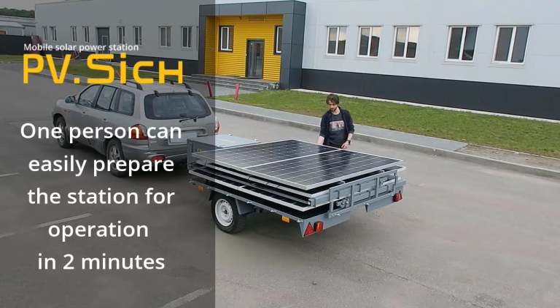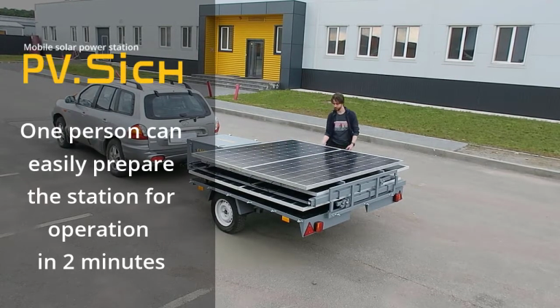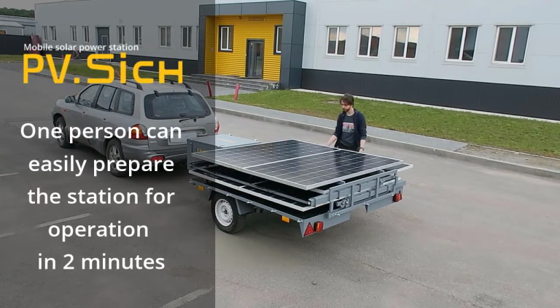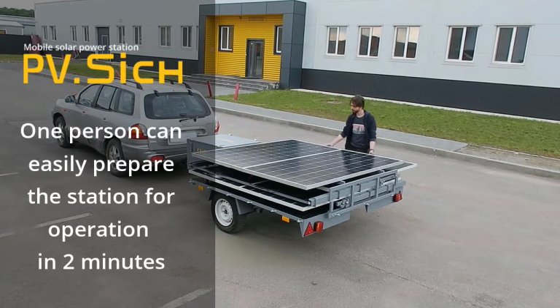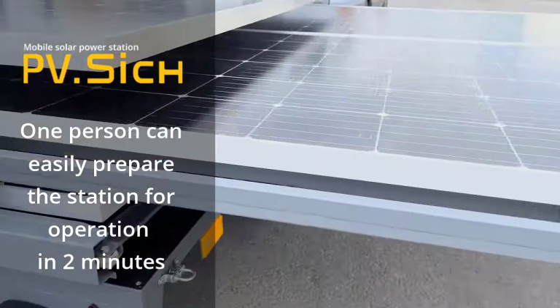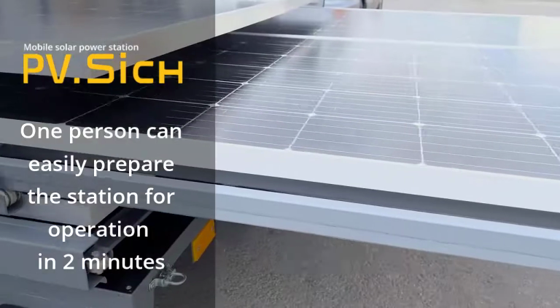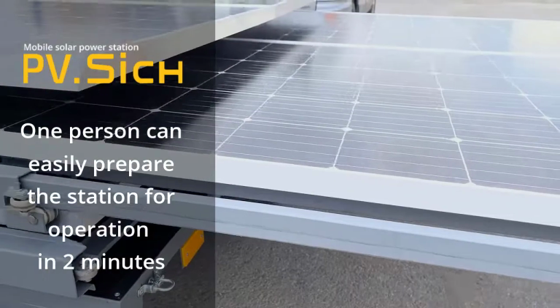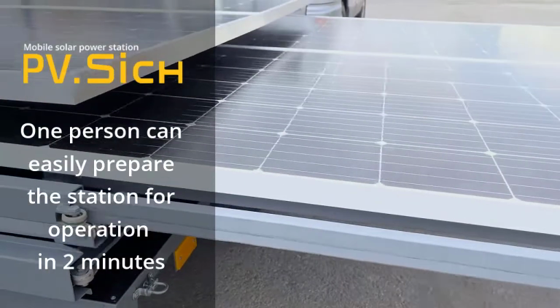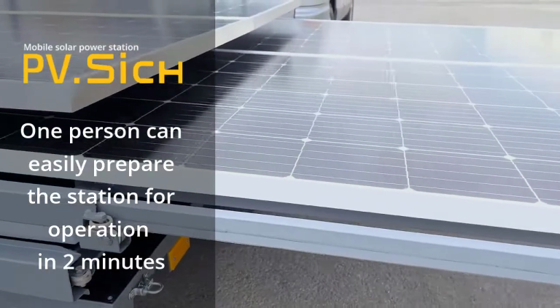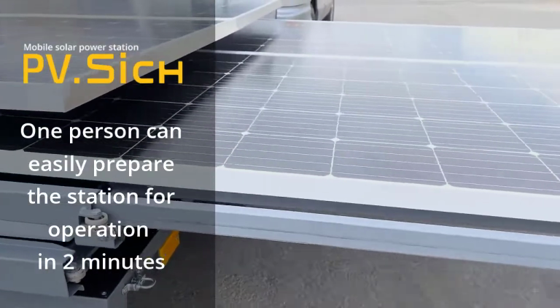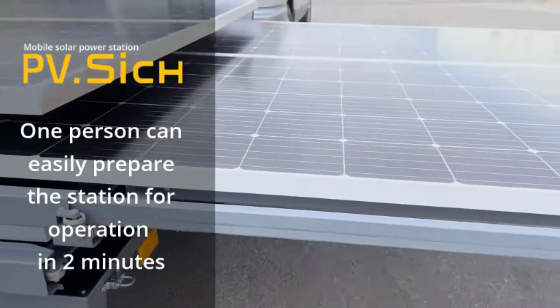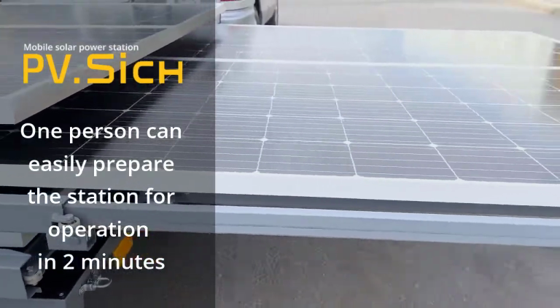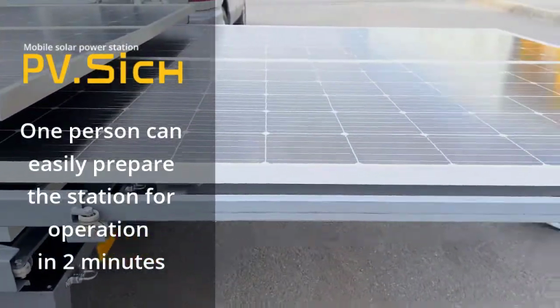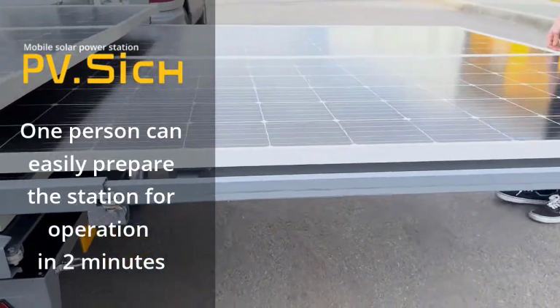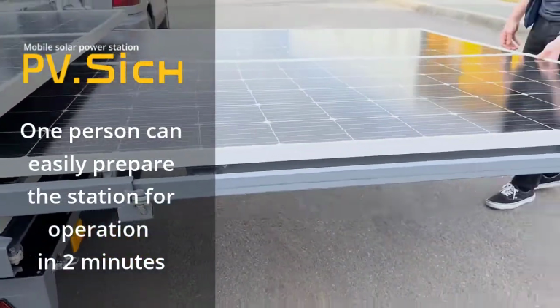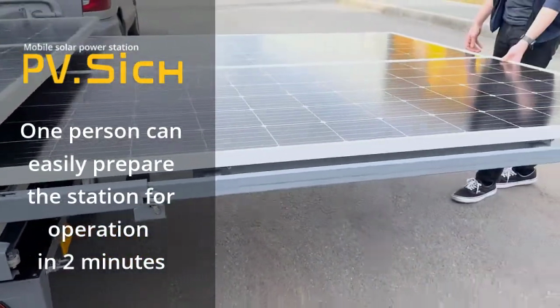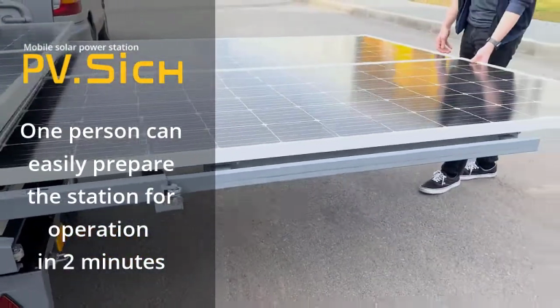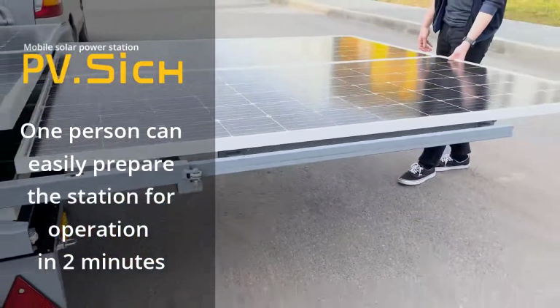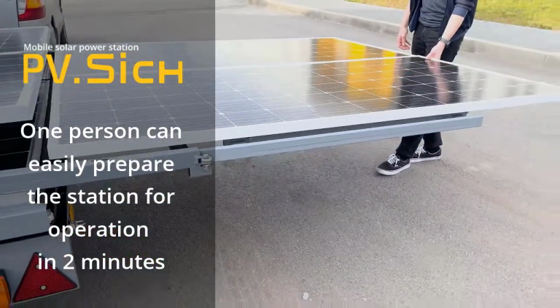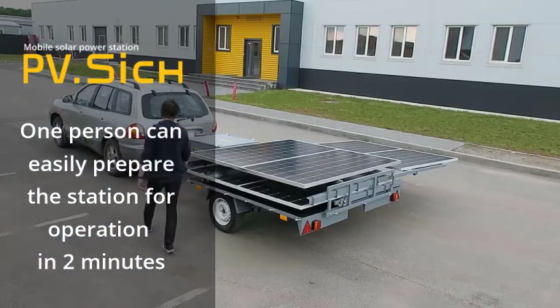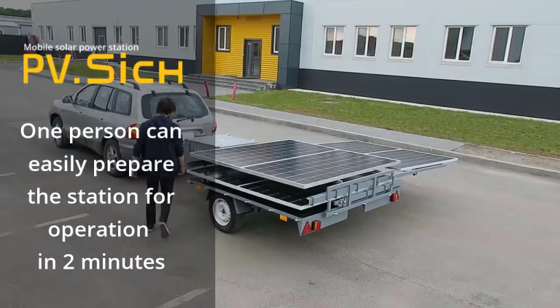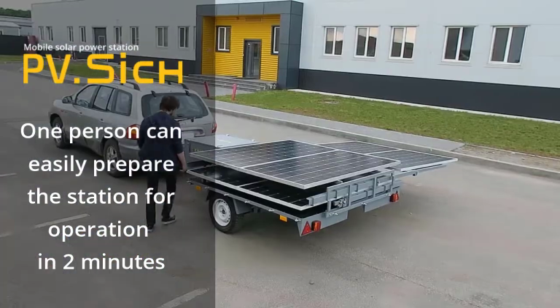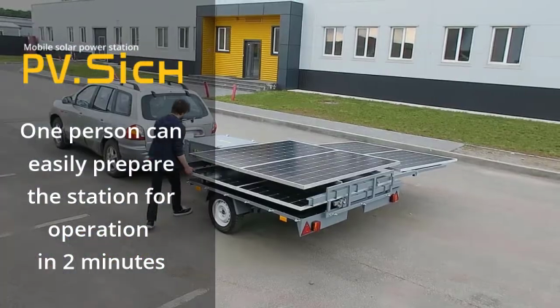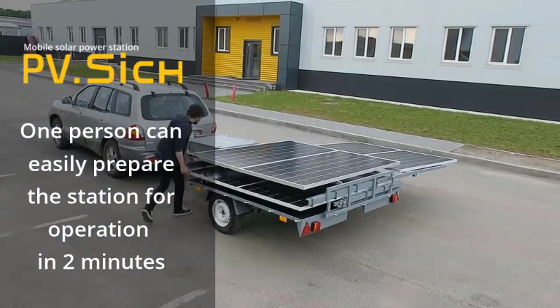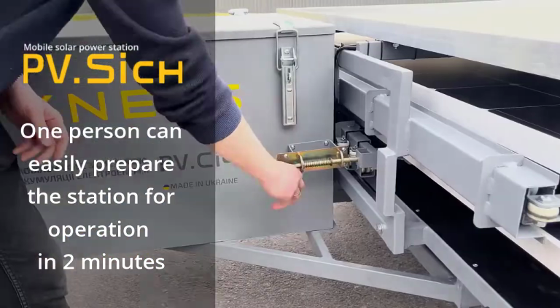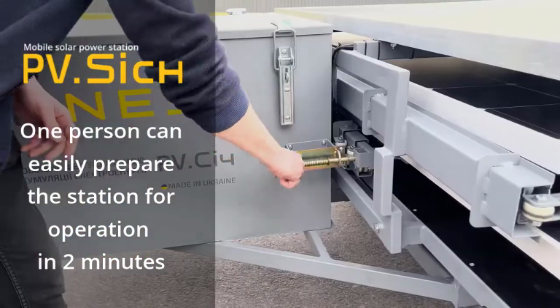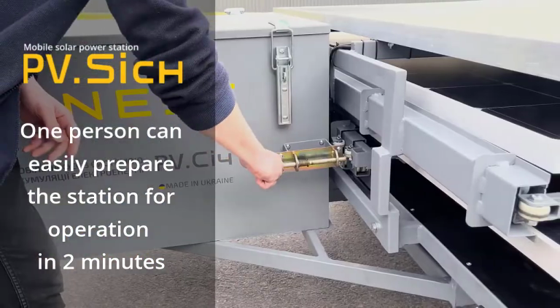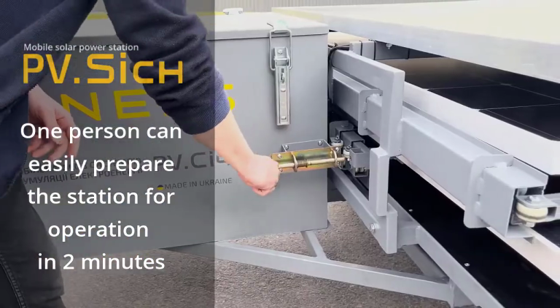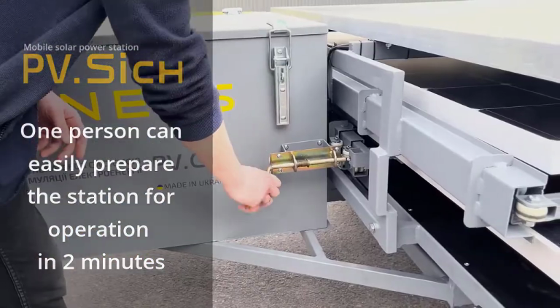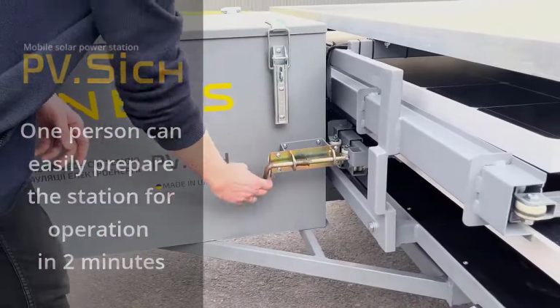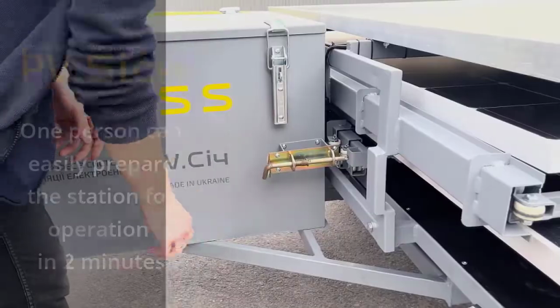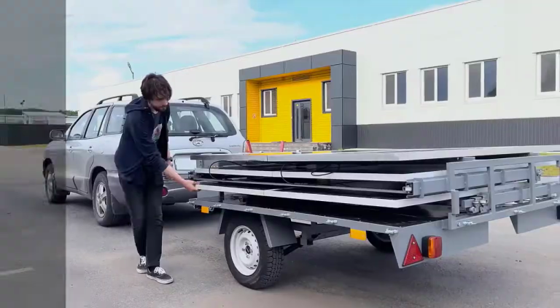When the station is connected to the grid, the devices are powered from solar energy and the grid without discharging the batteries.